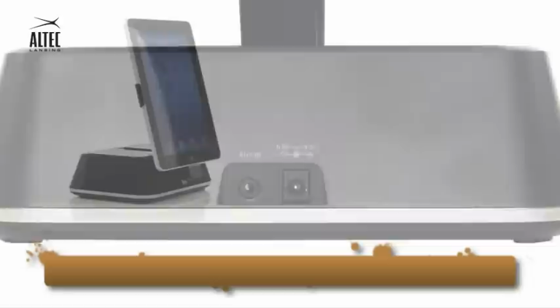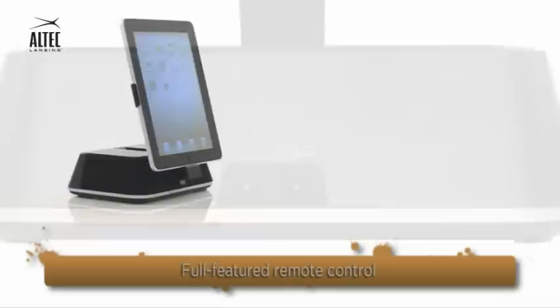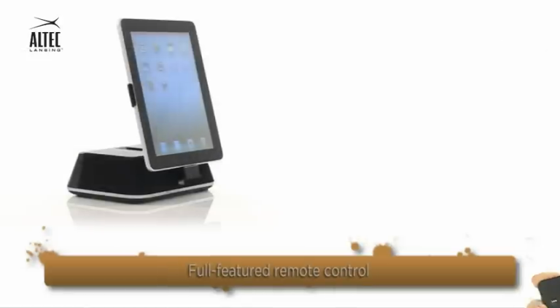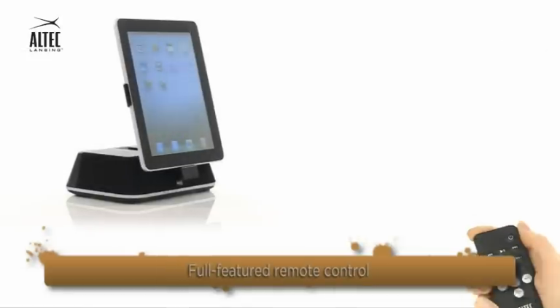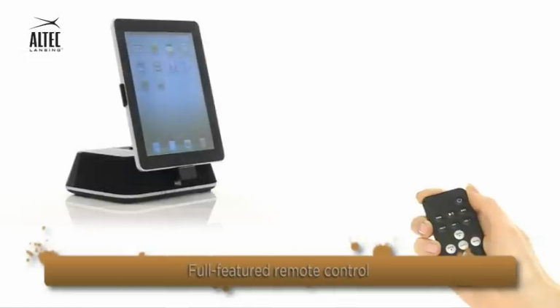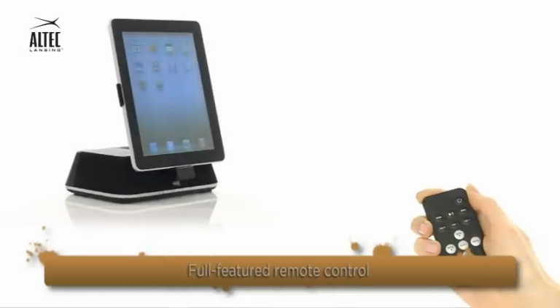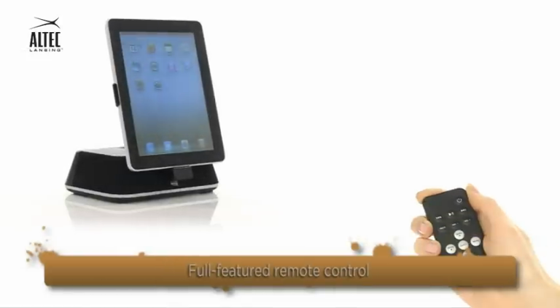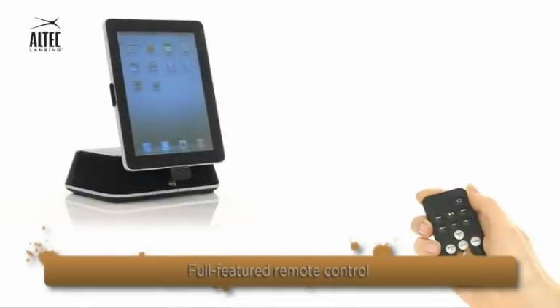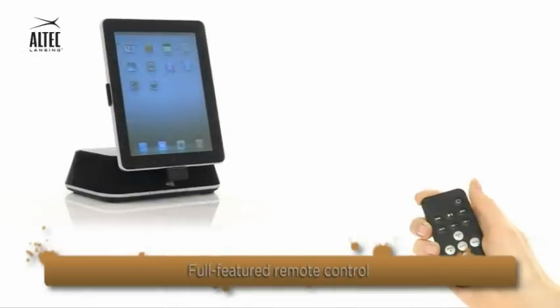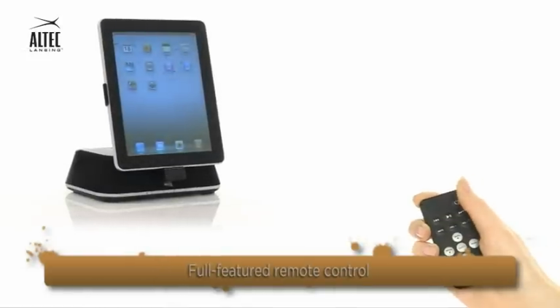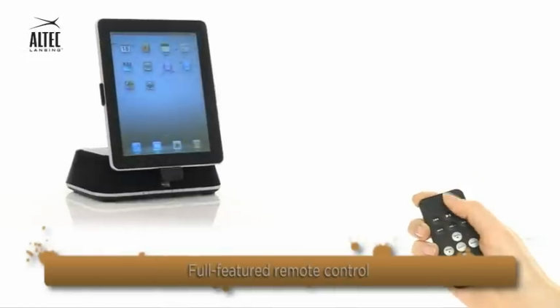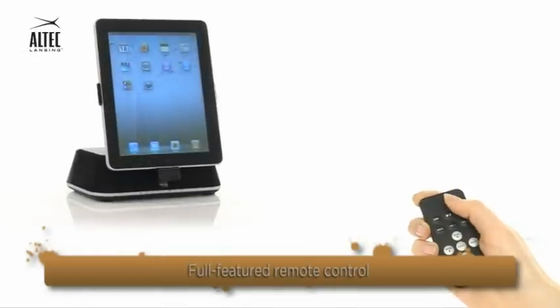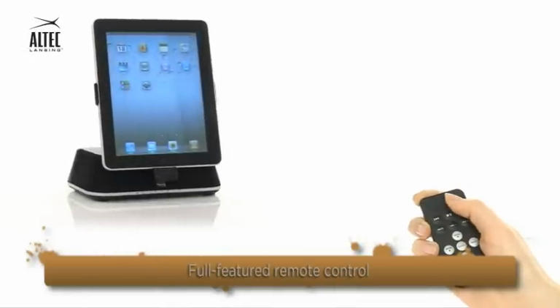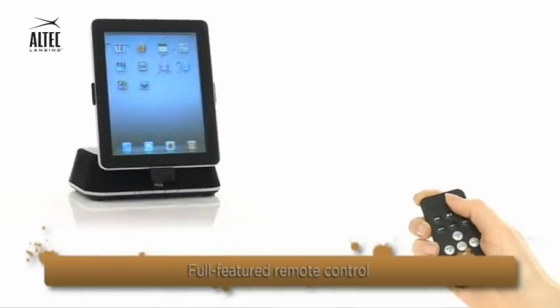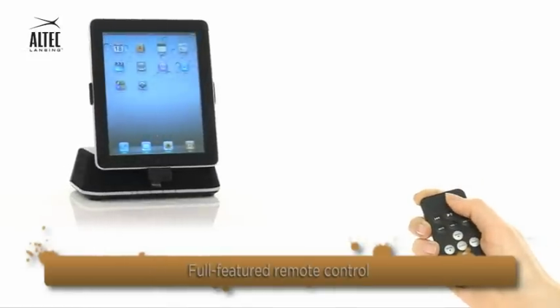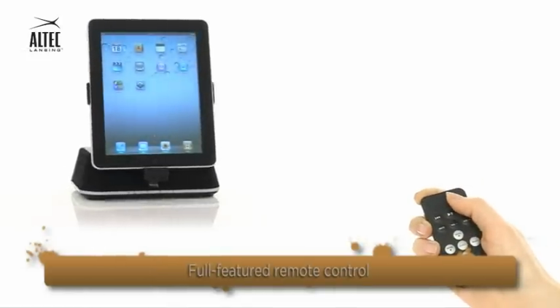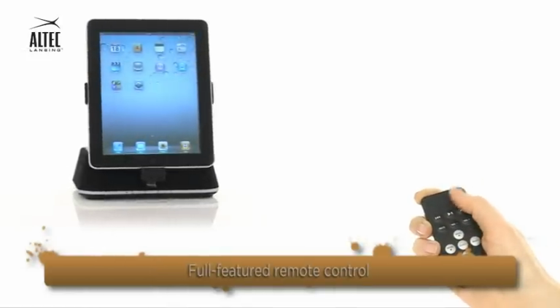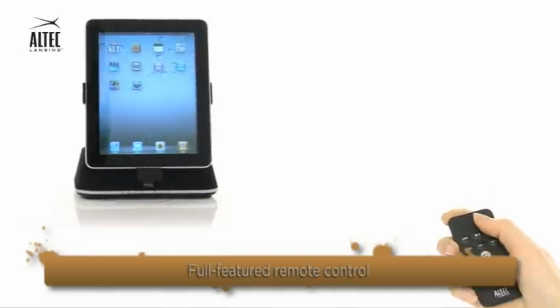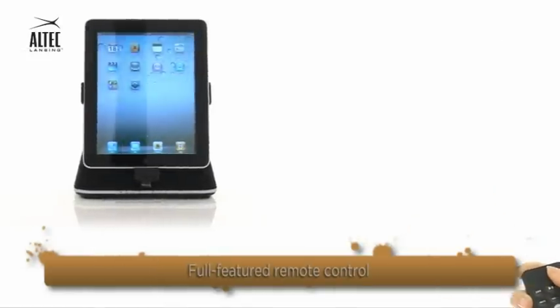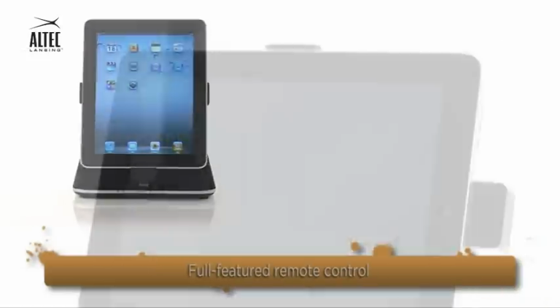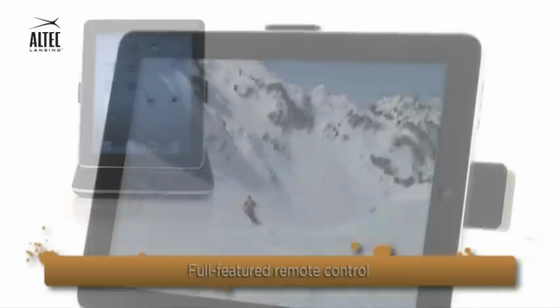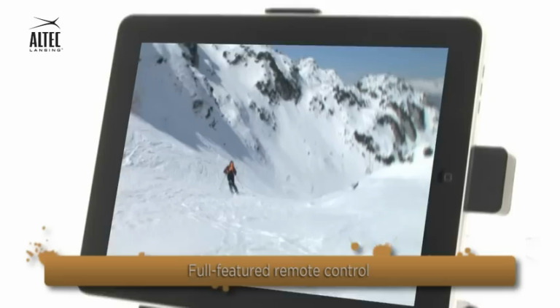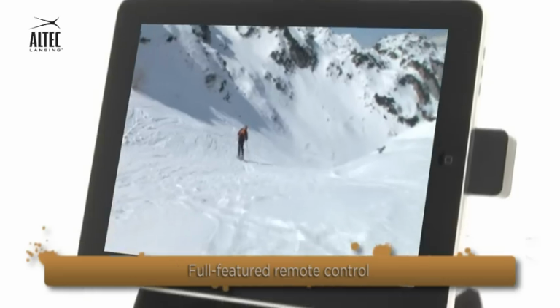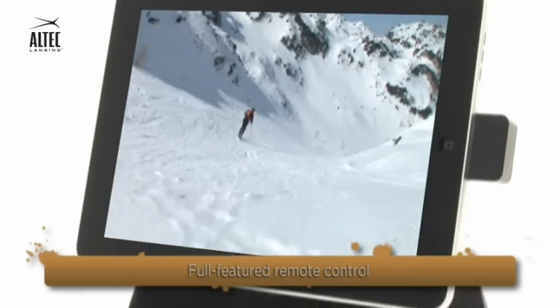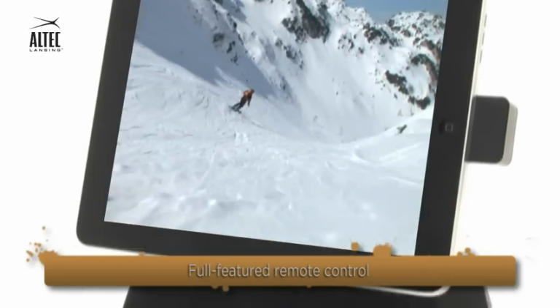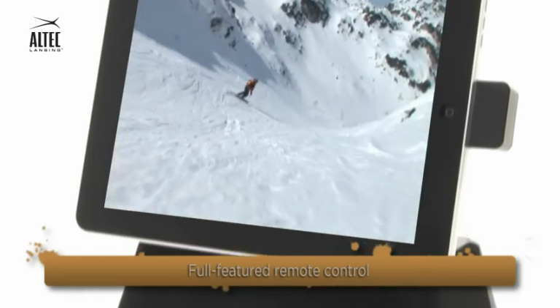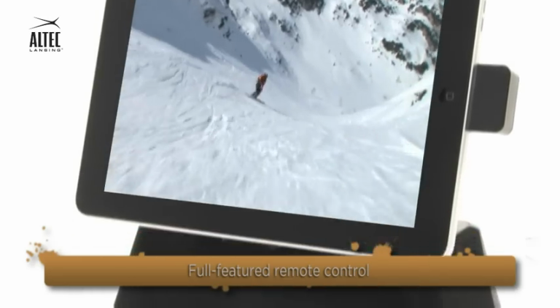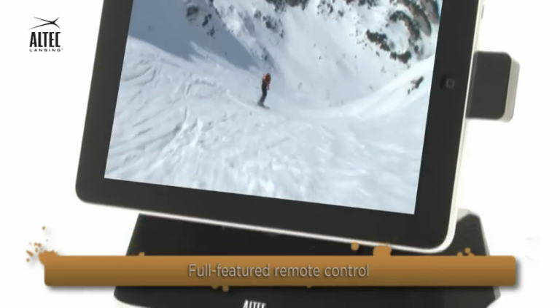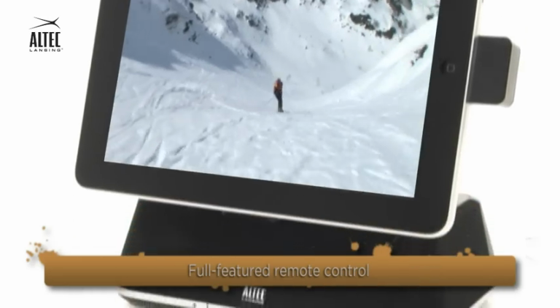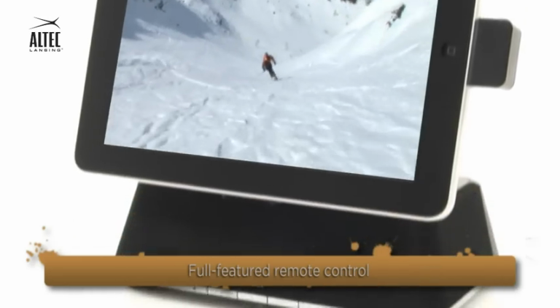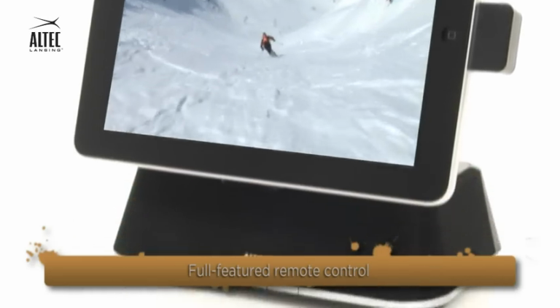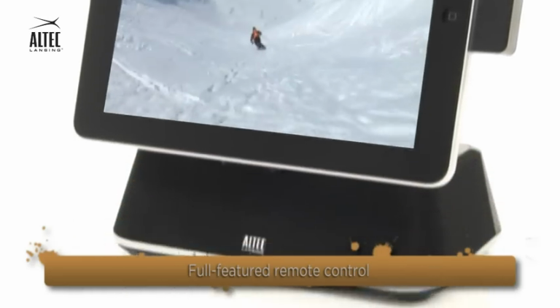Sit back and relax. The convenient remote allows you to control the speakers whilst they play and charge your iPad.